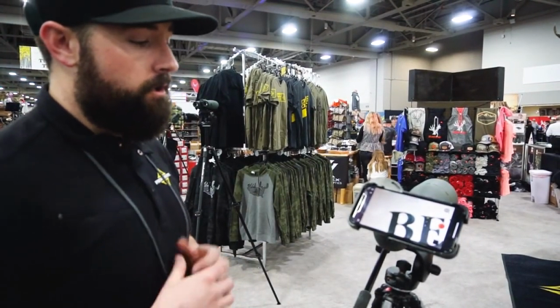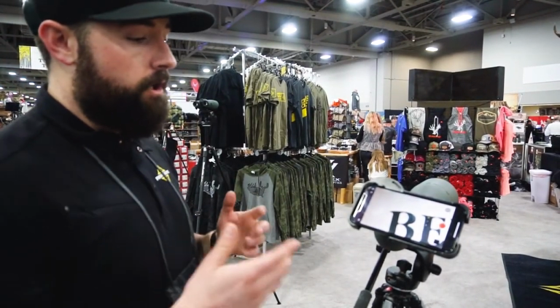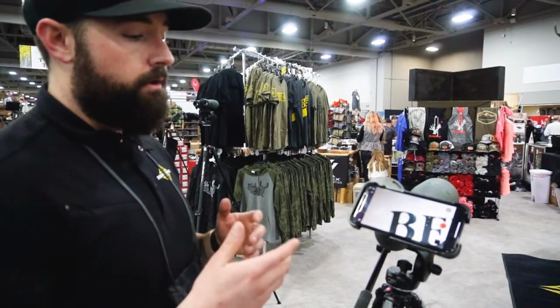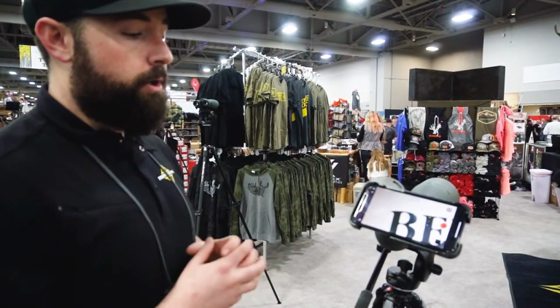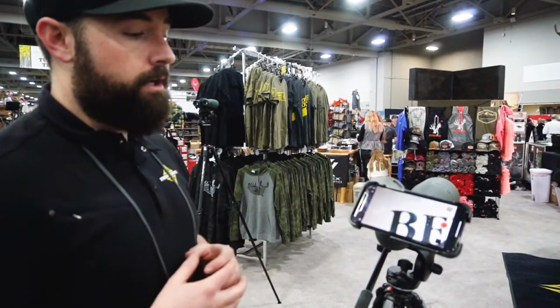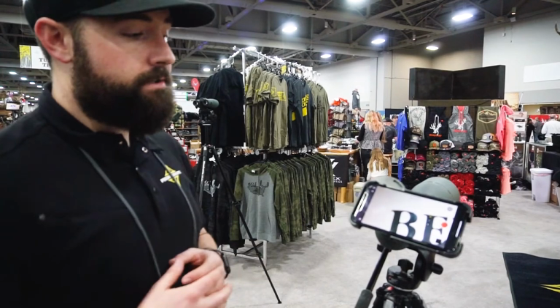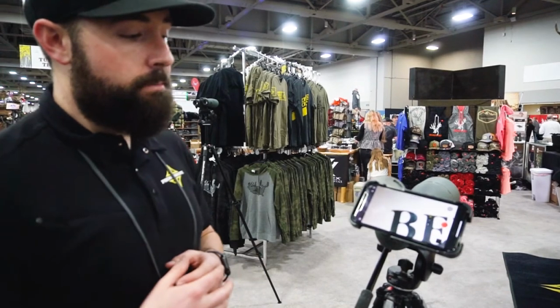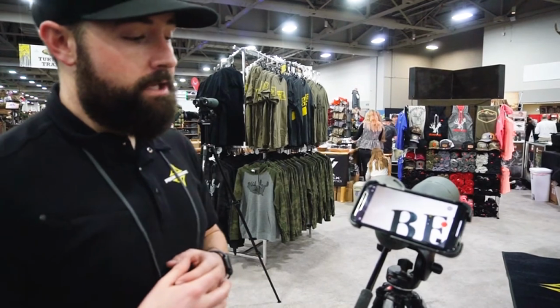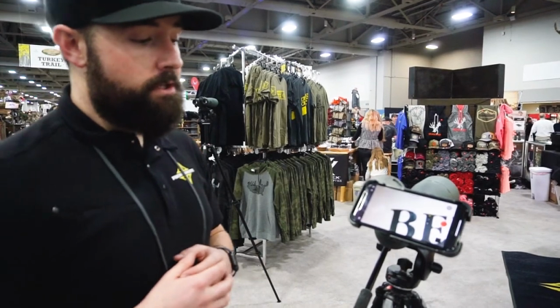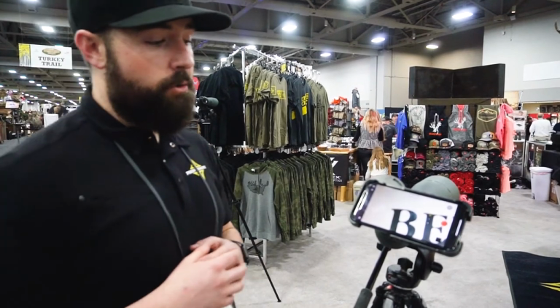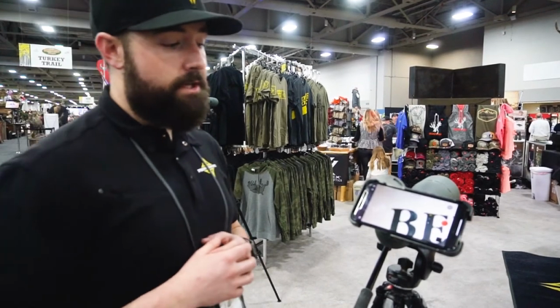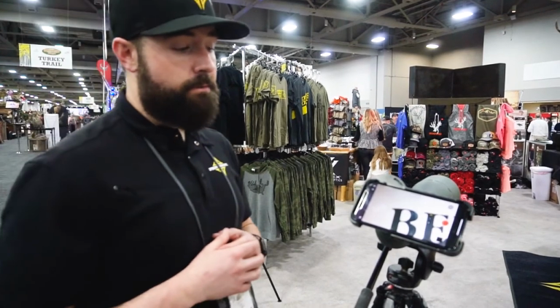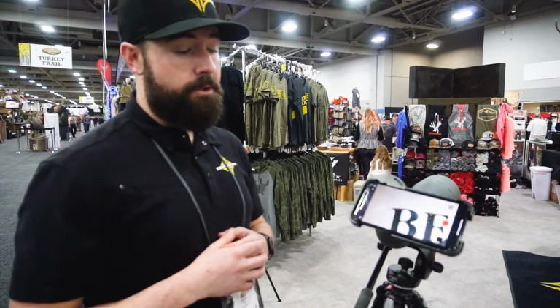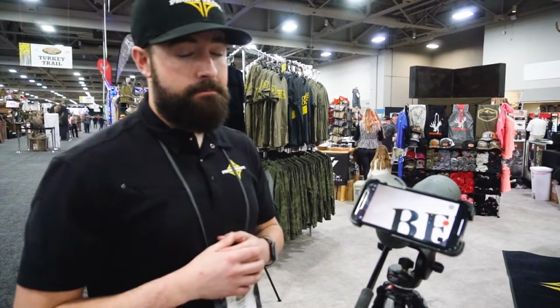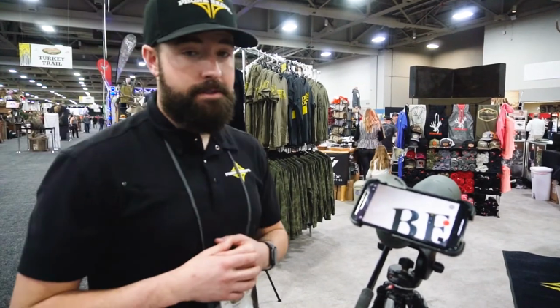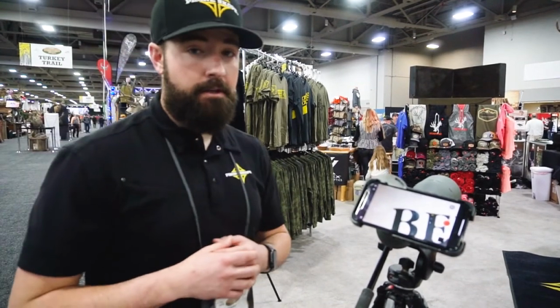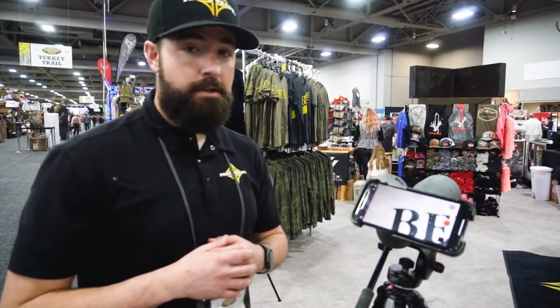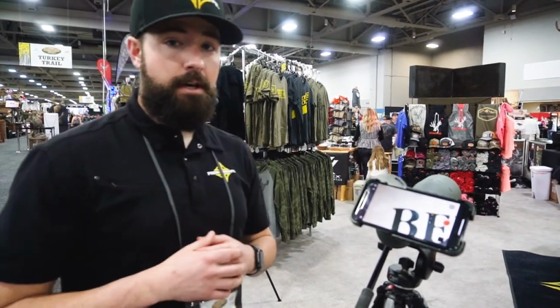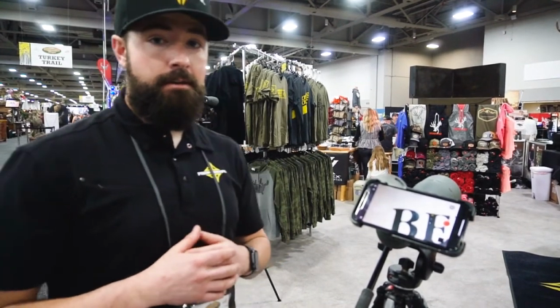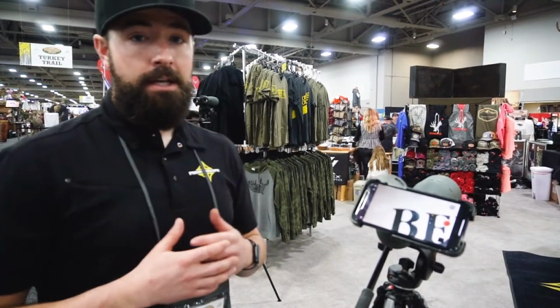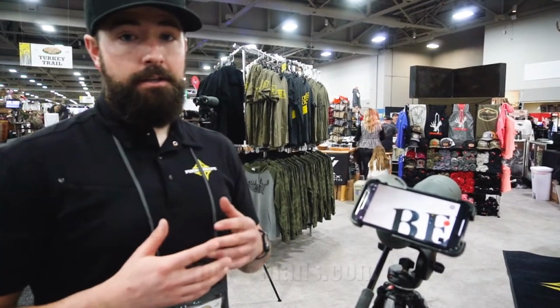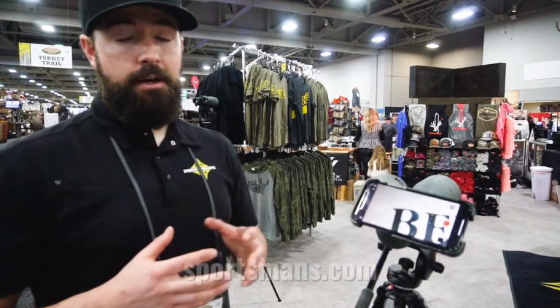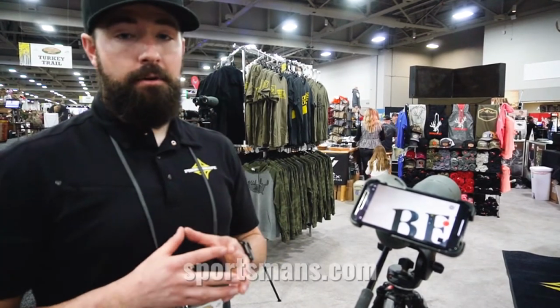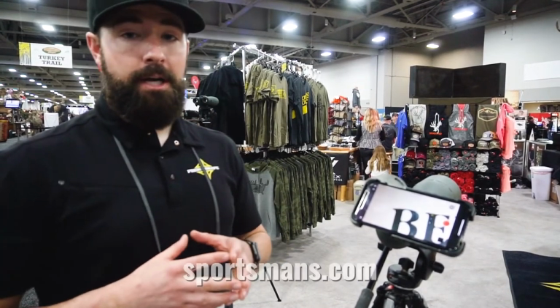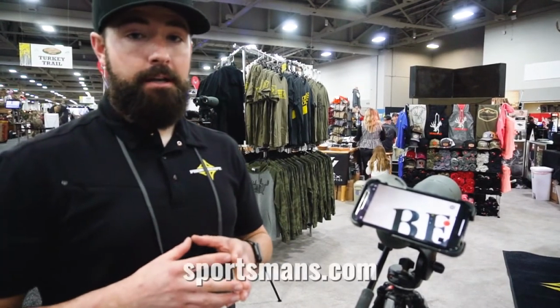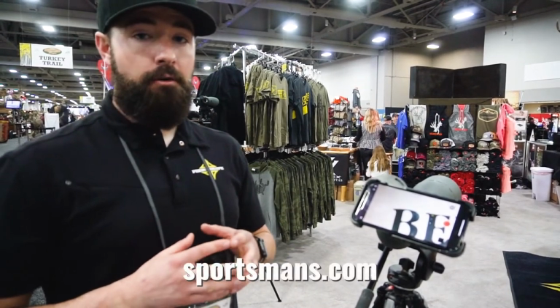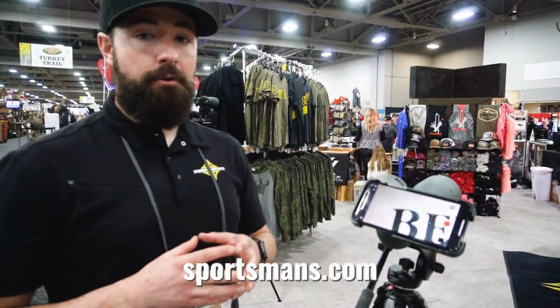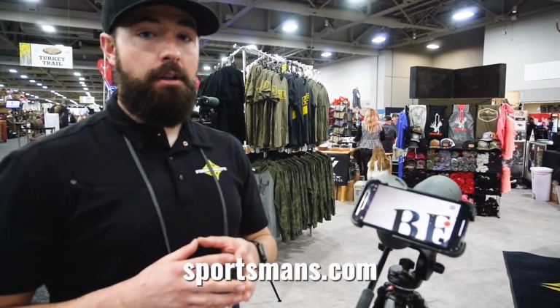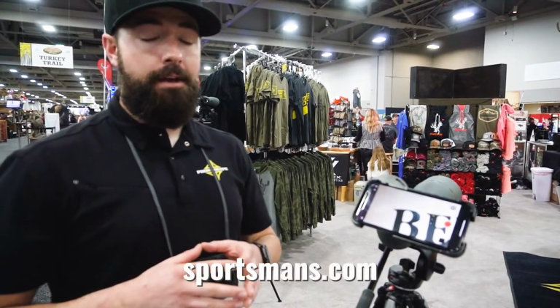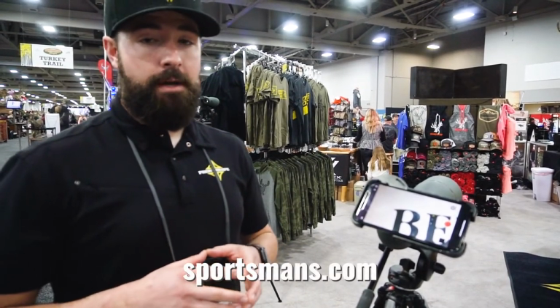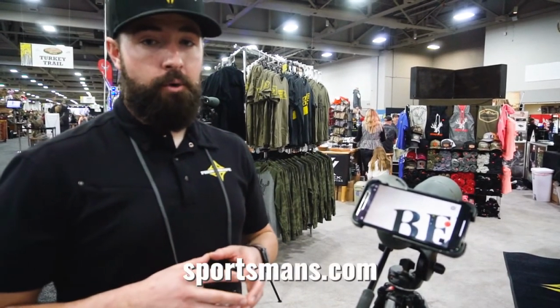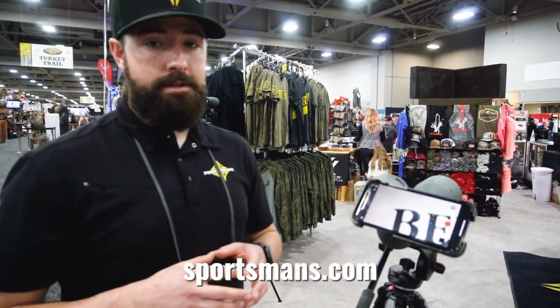All of our products are made in the US — we build them in southern Utah — and they're covered by a no-fault lifetime warranty.